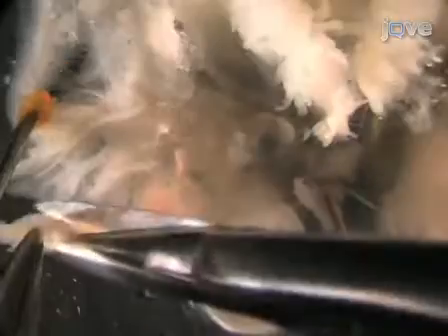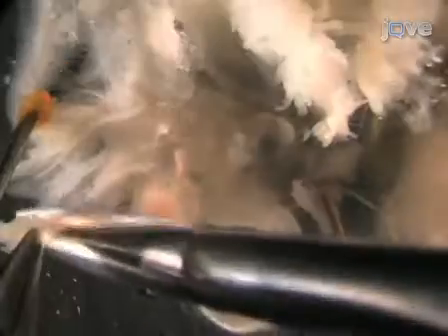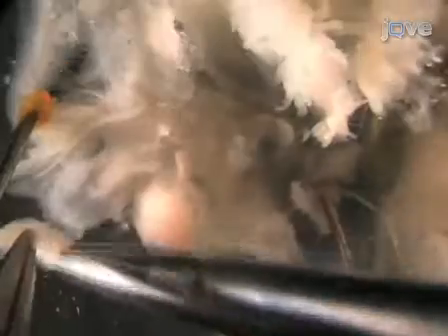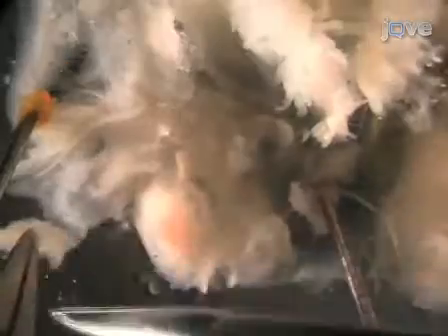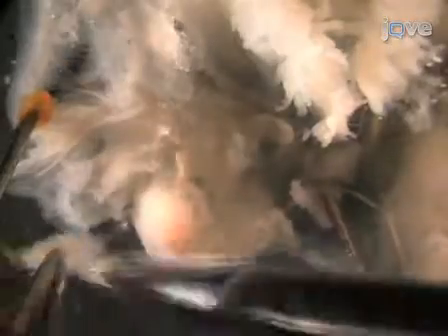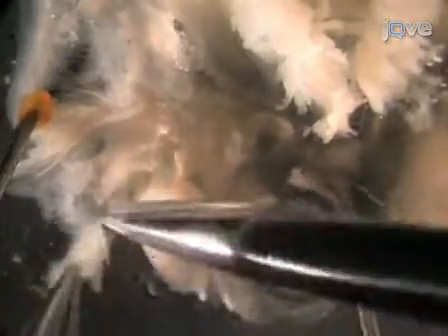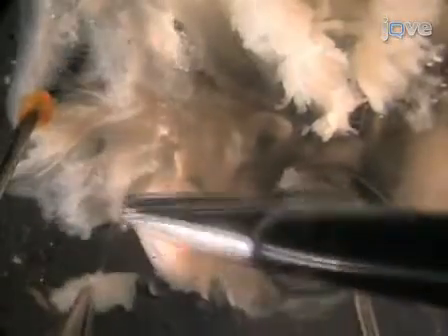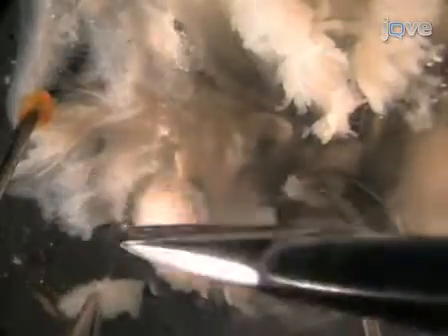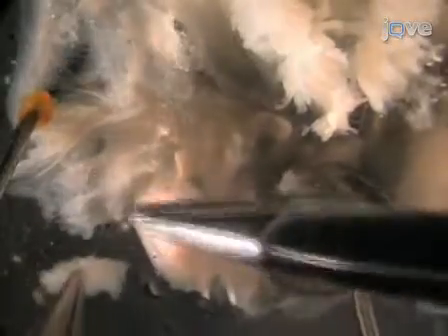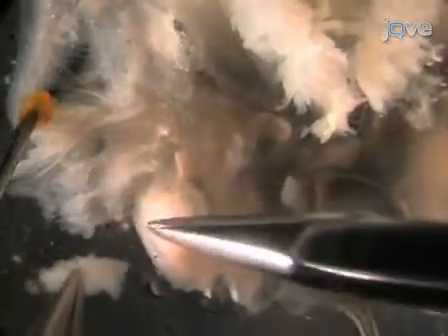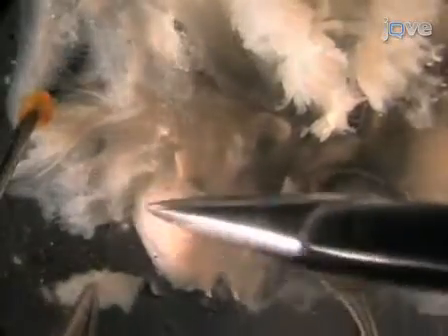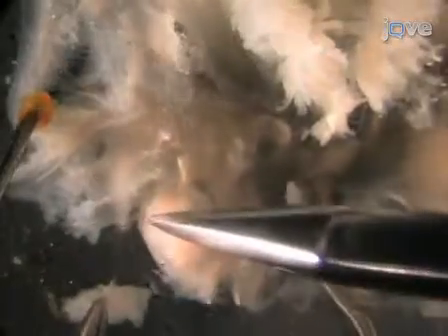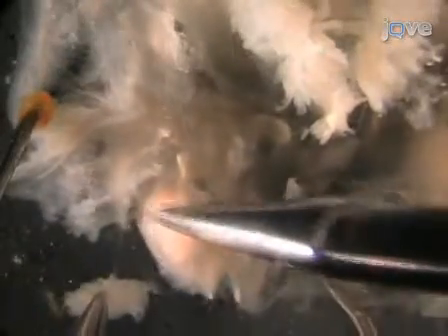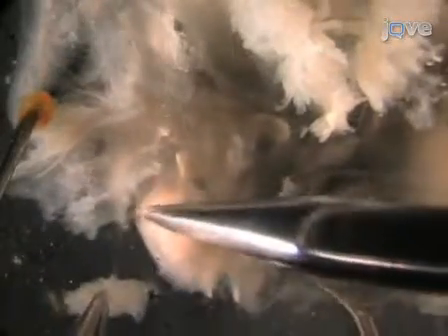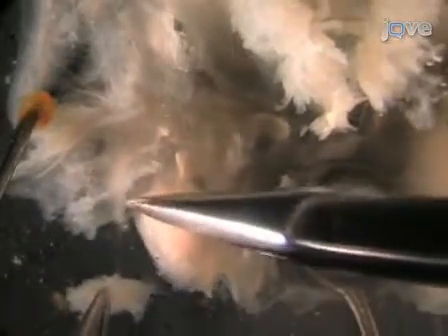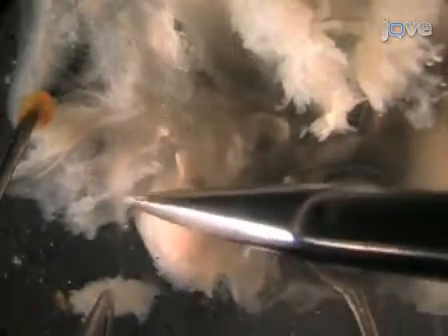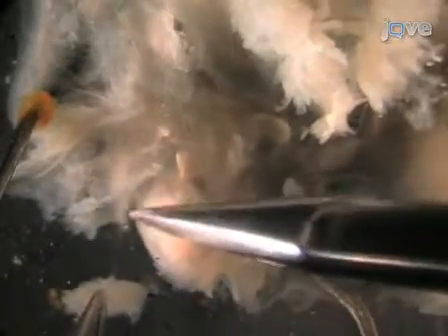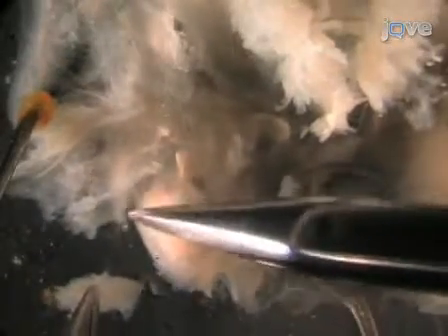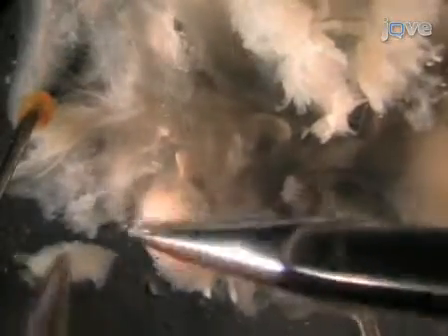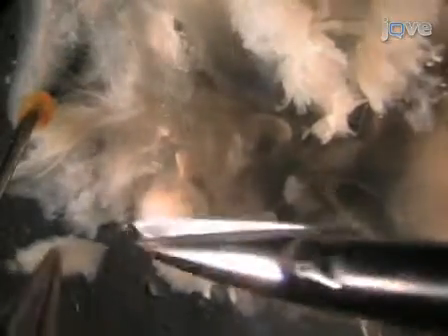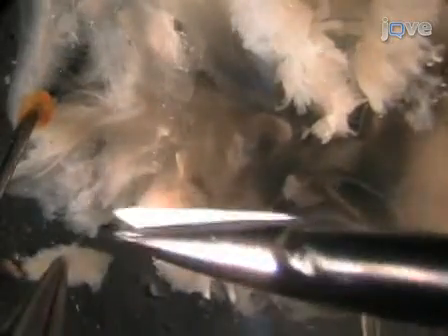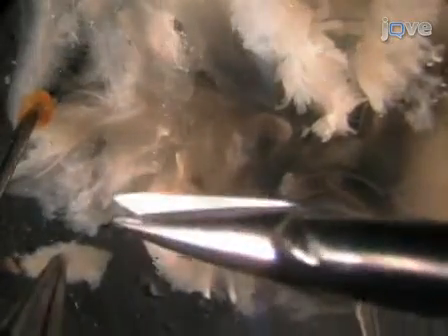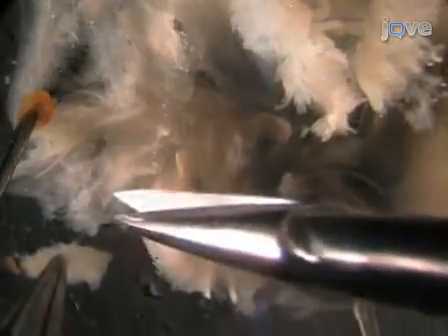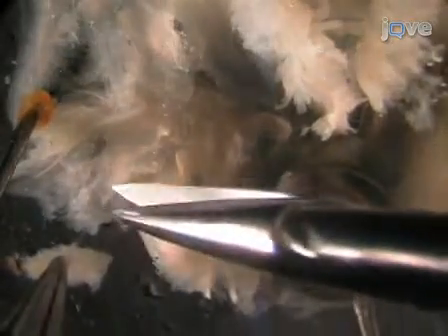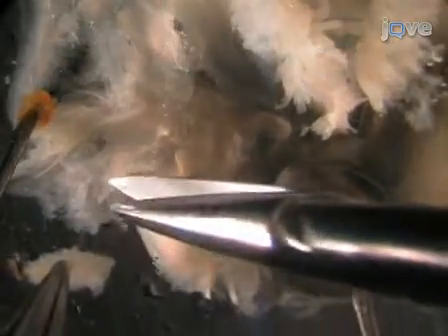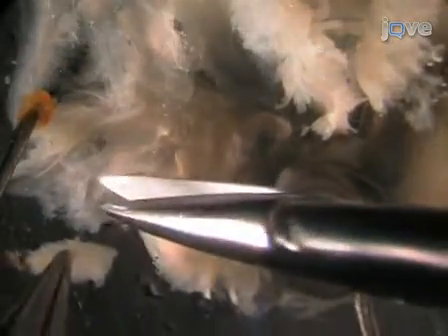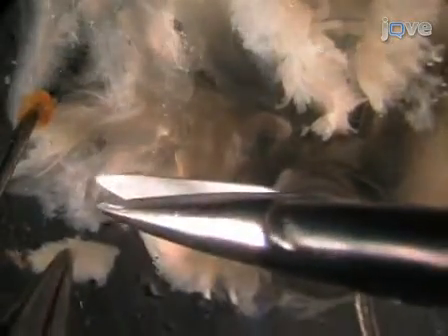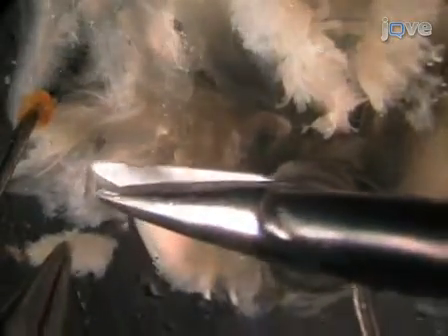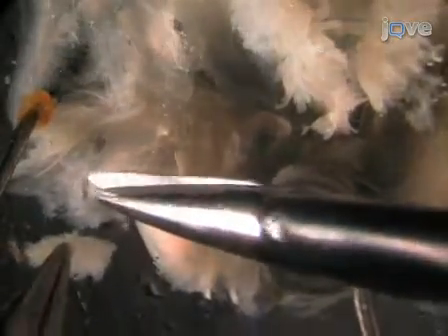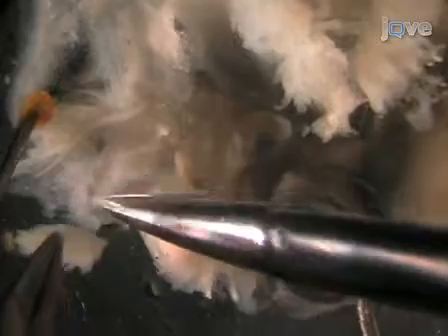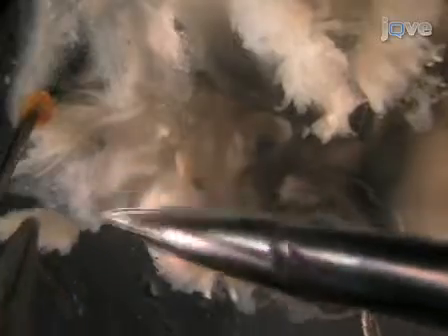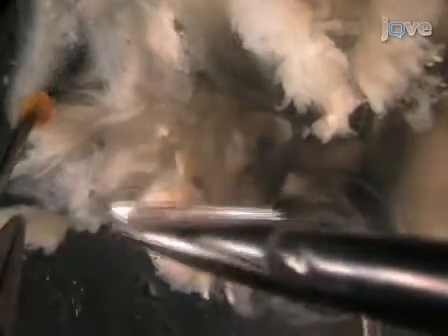Be sure to leave some muscle attached to one of these nerves as a marker to identify them from each other.